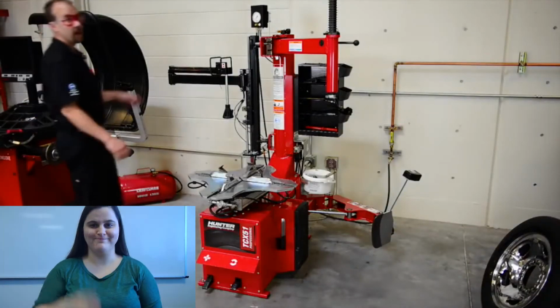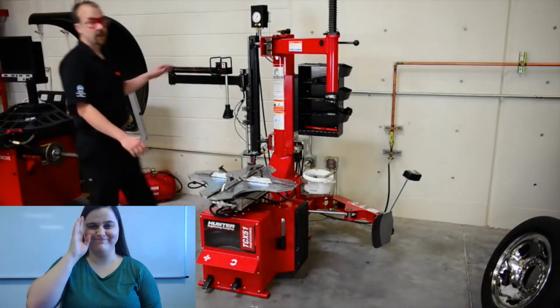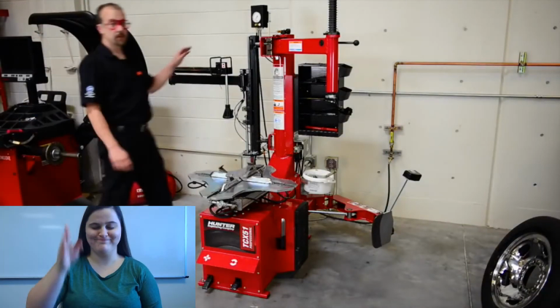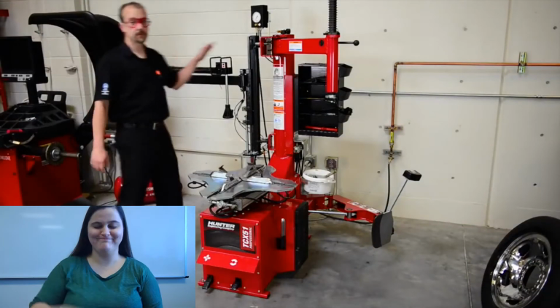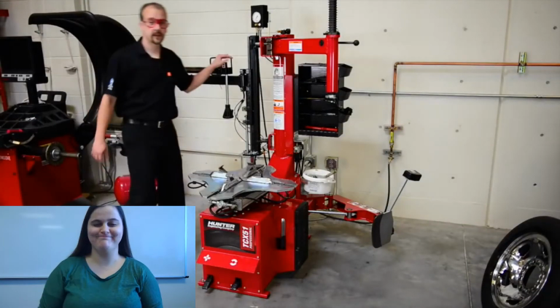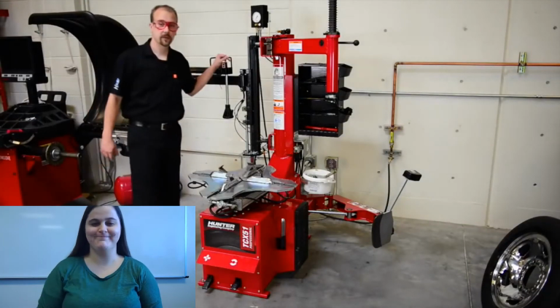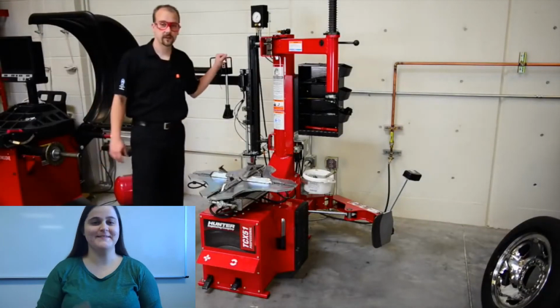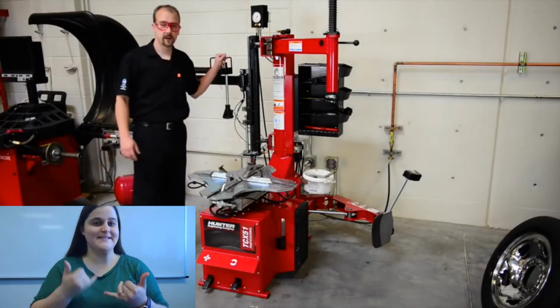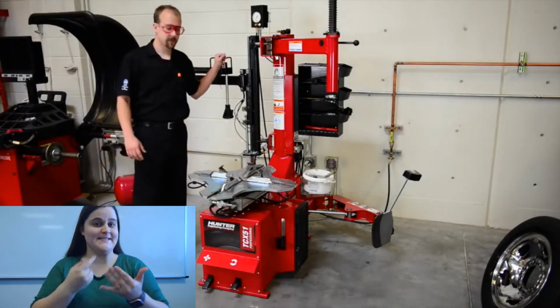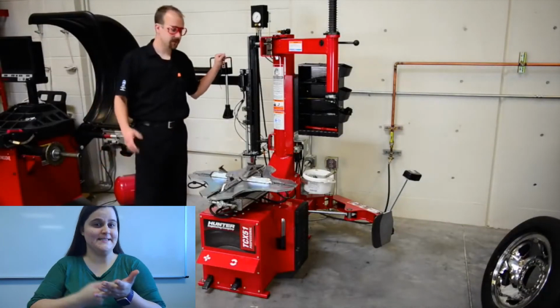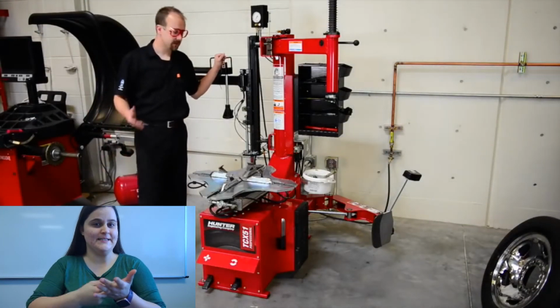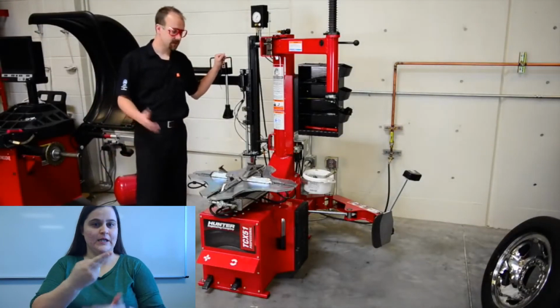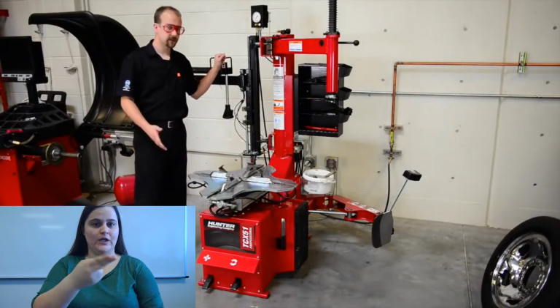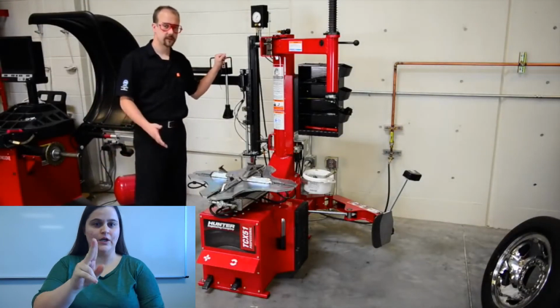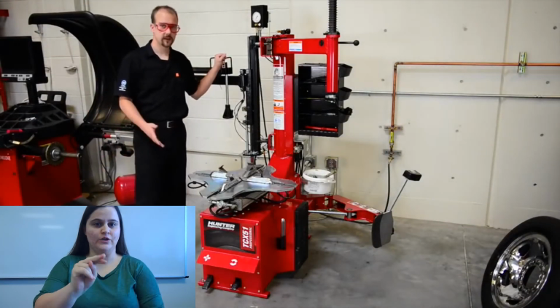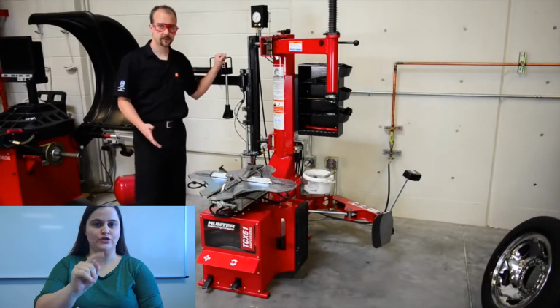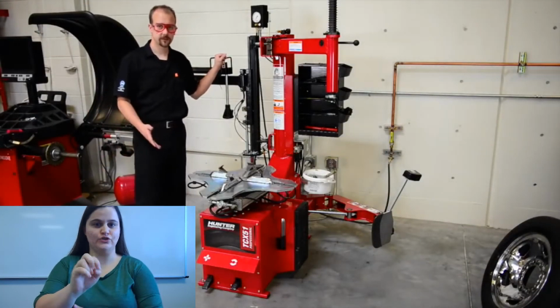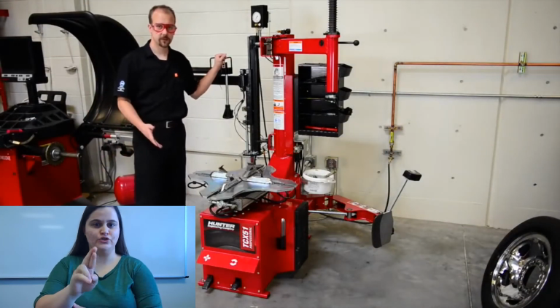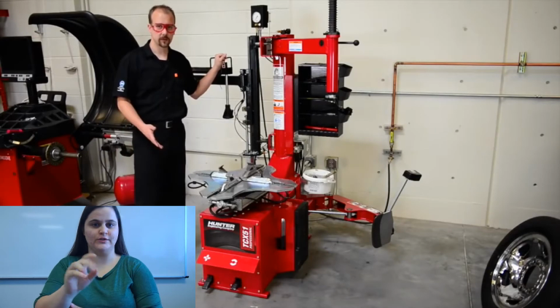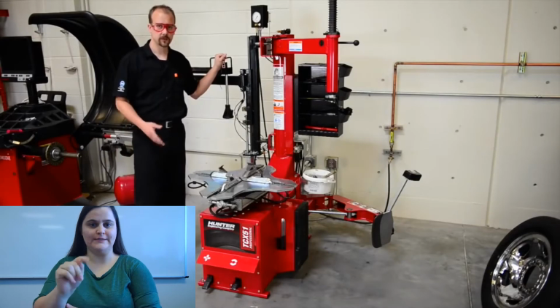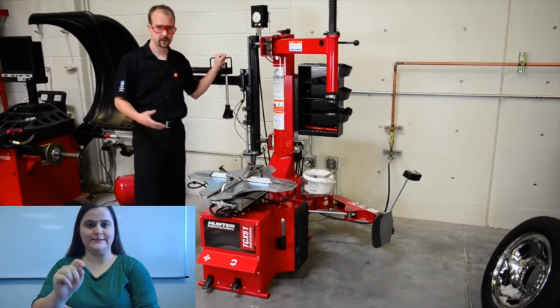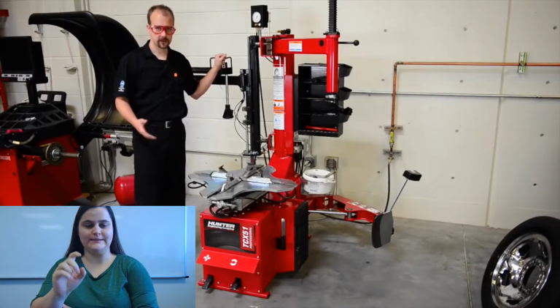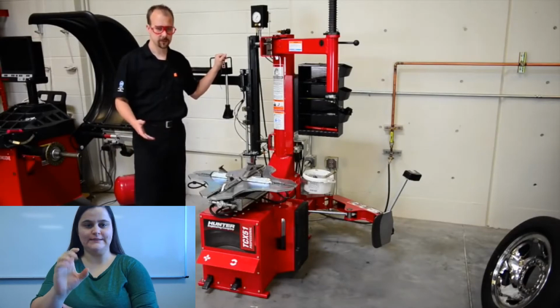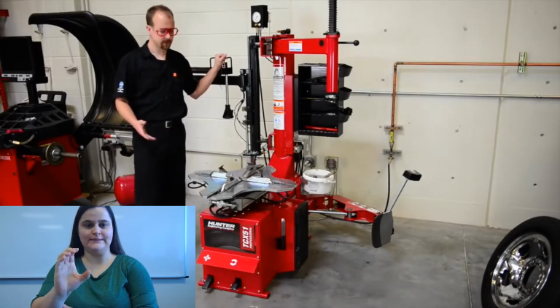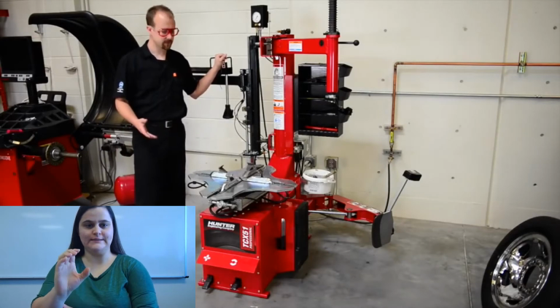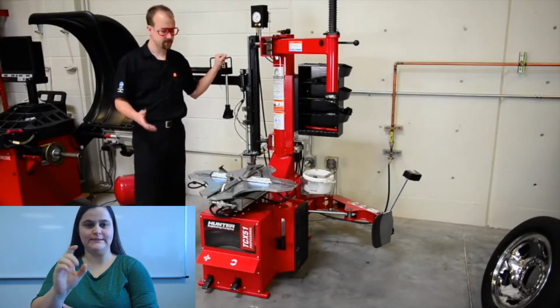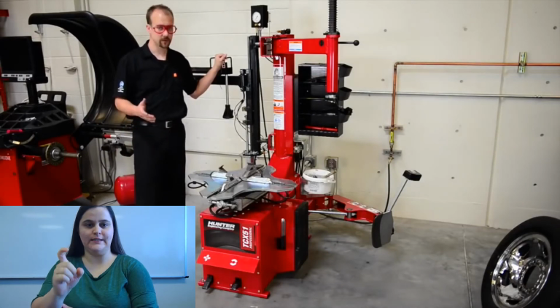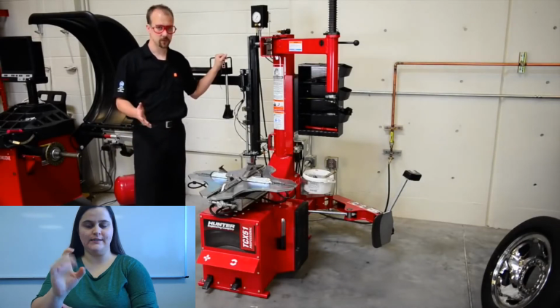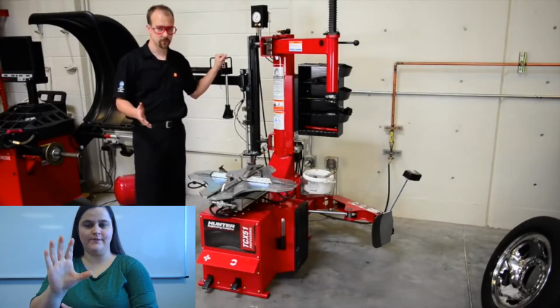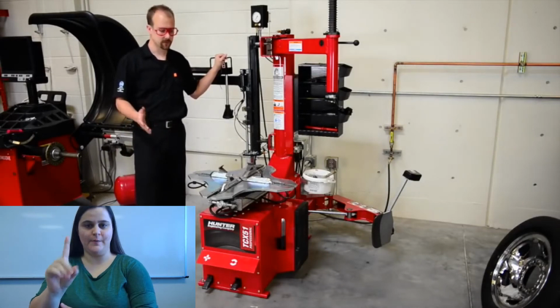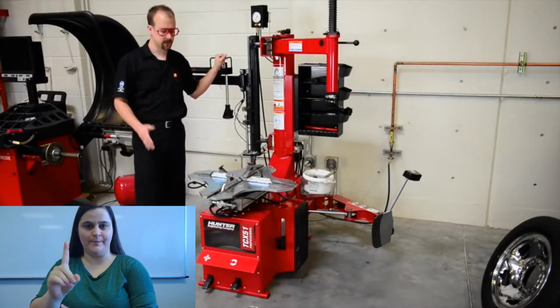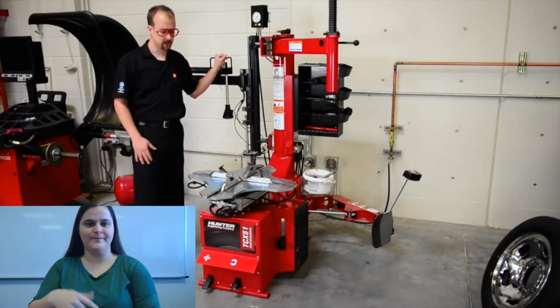Hello. Today we're going to talk about the Hunter TCX-51. The tire changer is a pretty cool machine here.